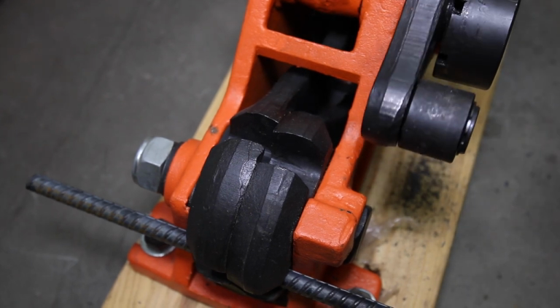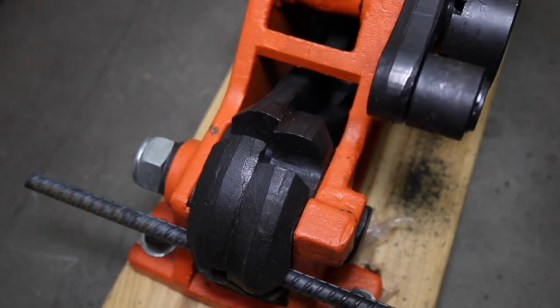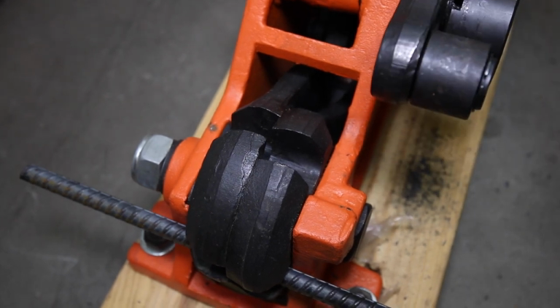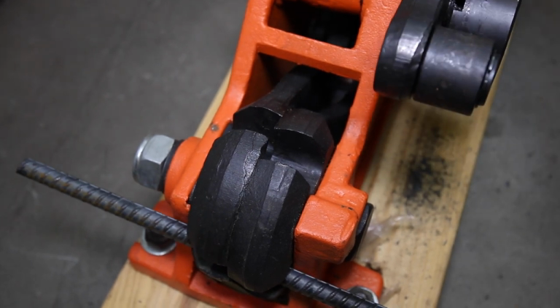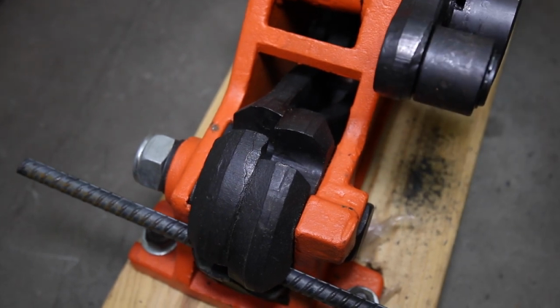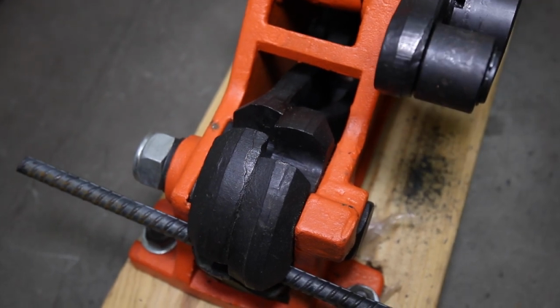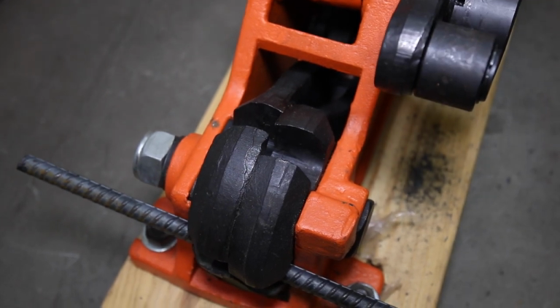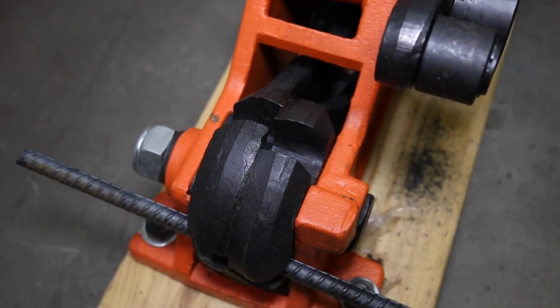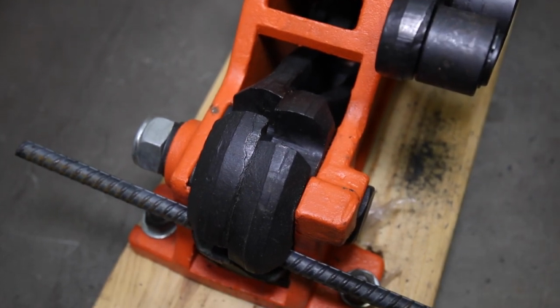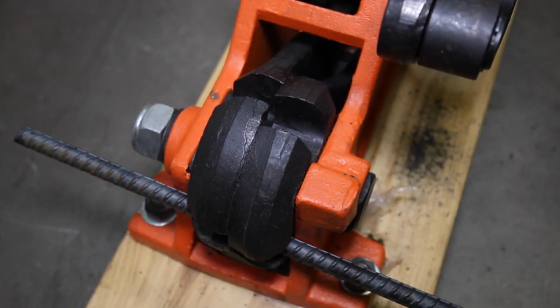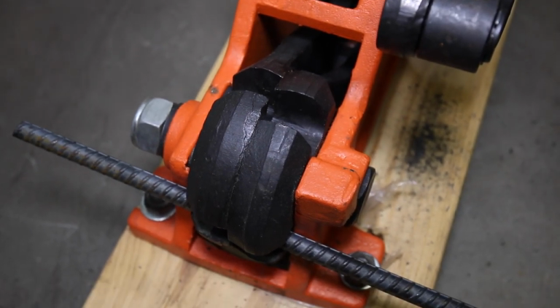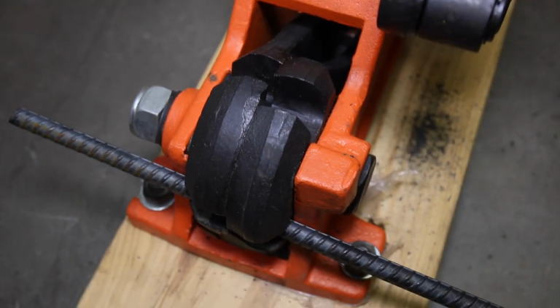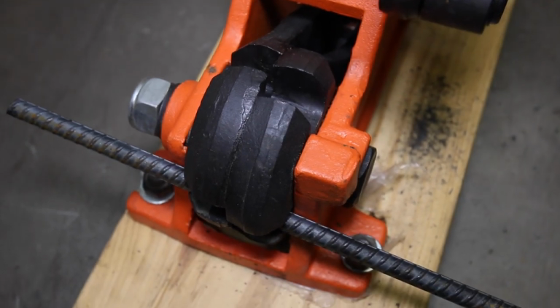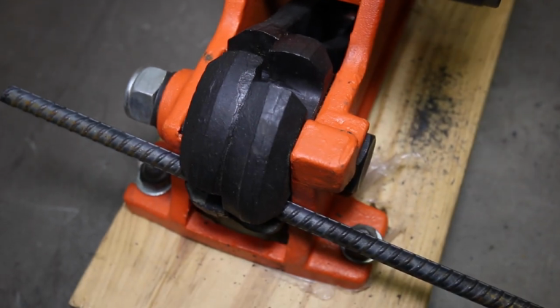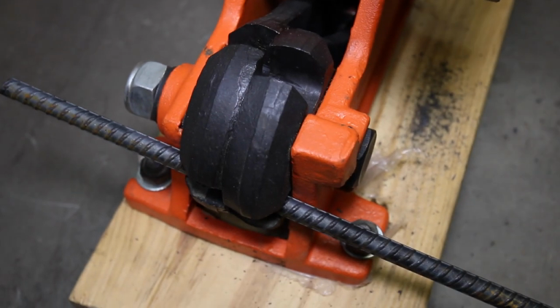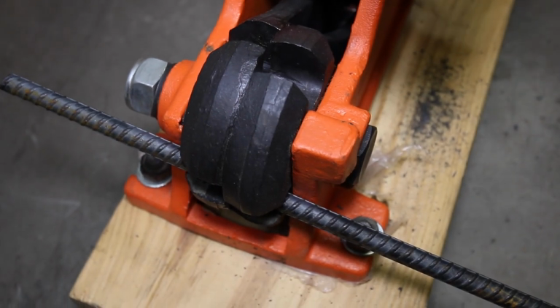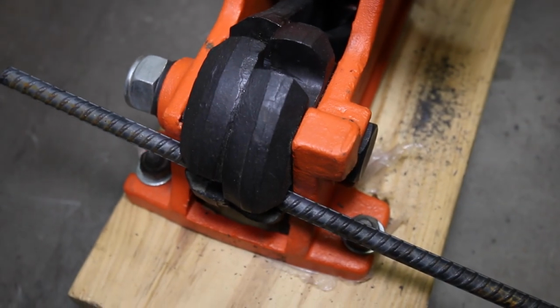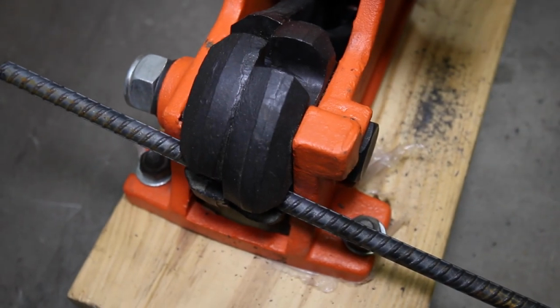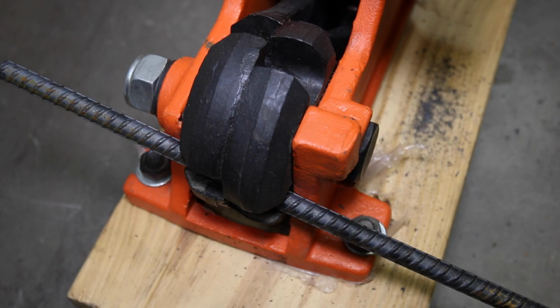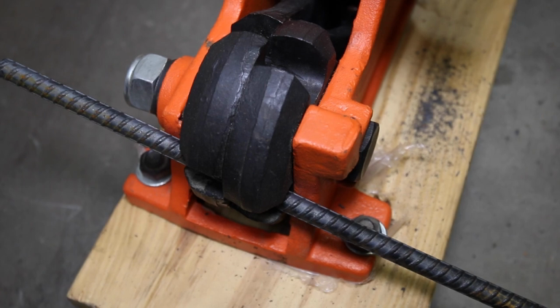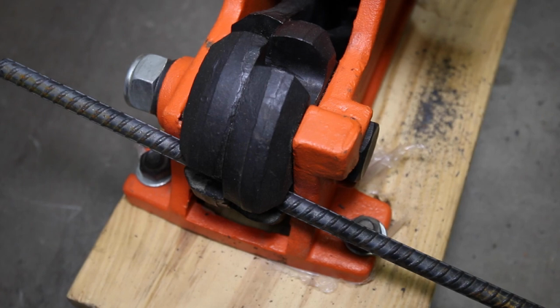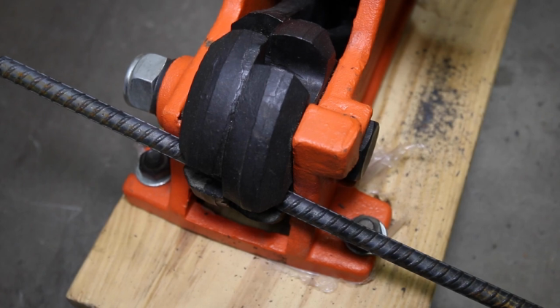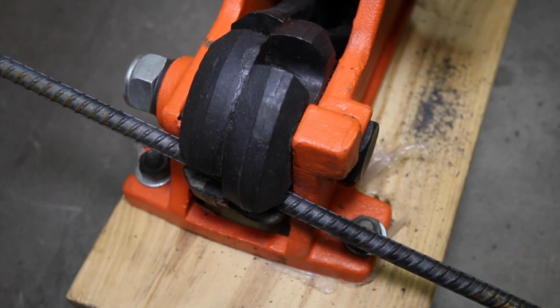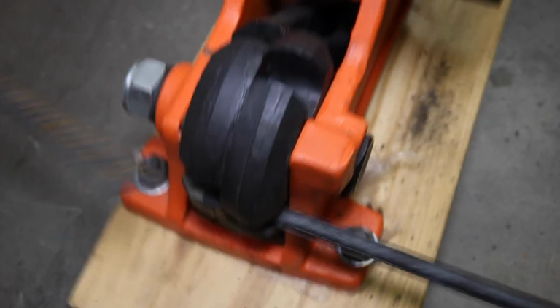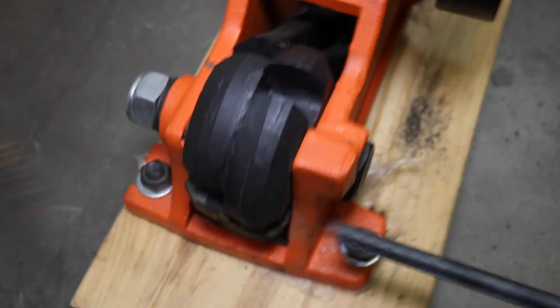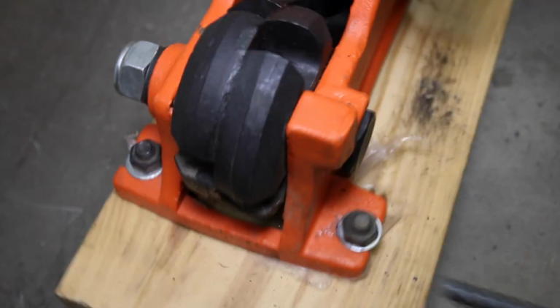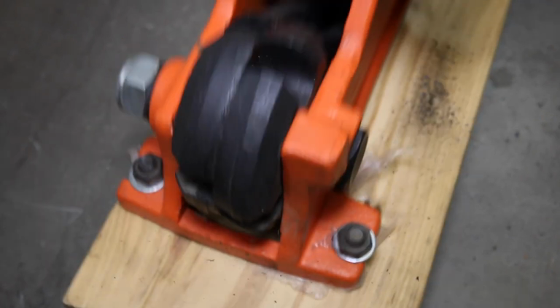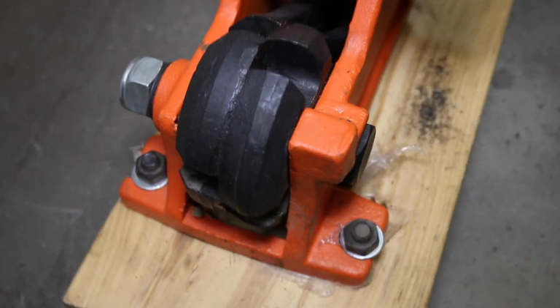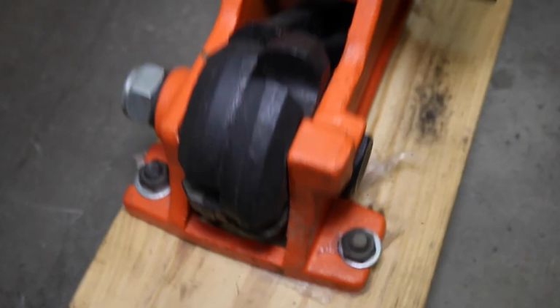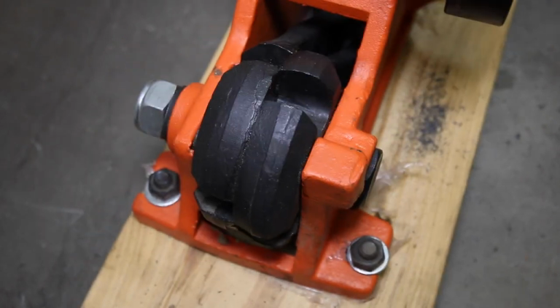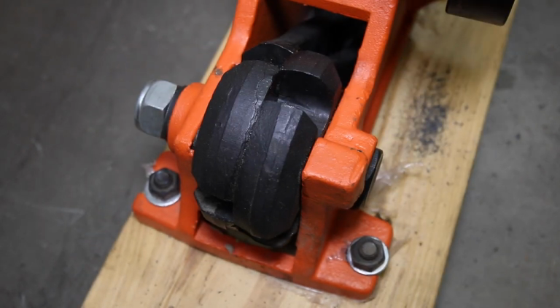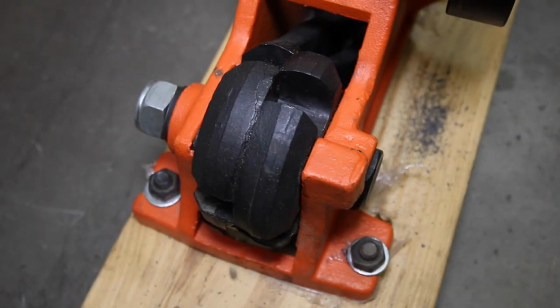Once you have the correct cutting slot selected, proceed by applying pressure until the cut is completed.